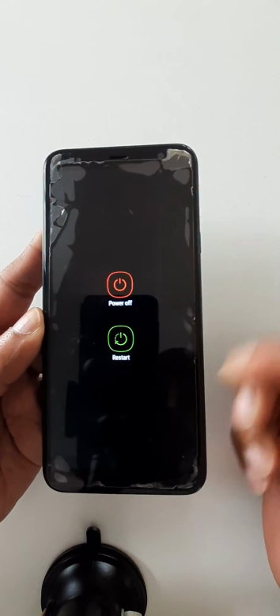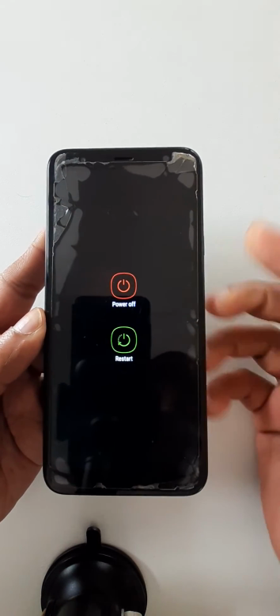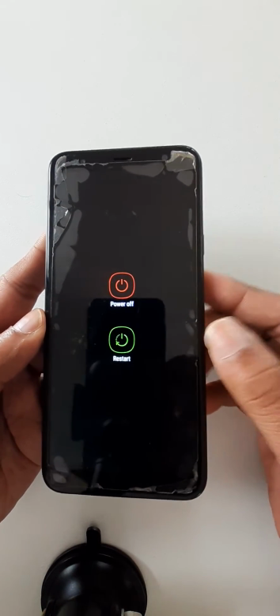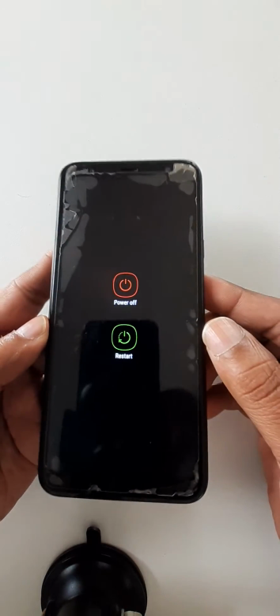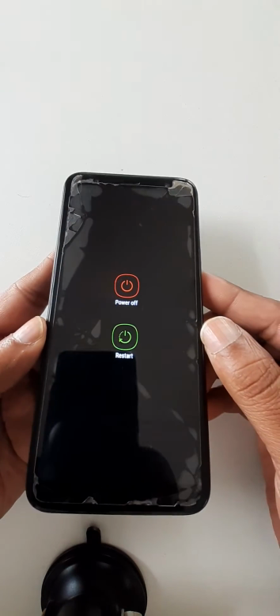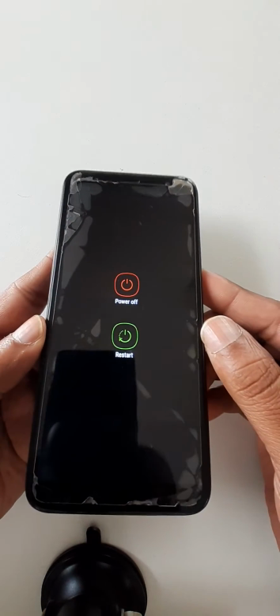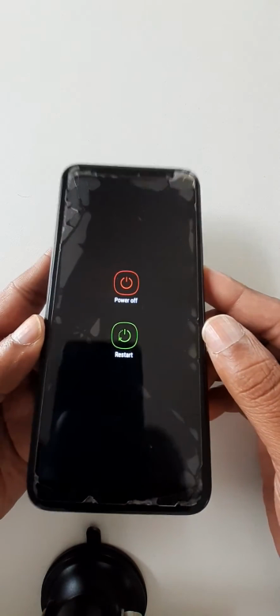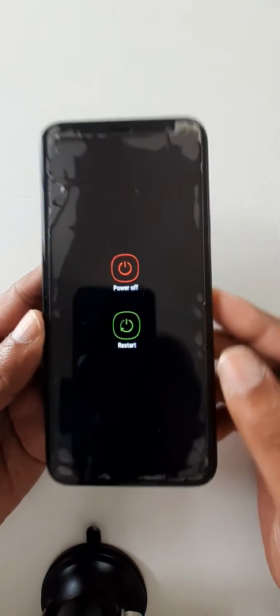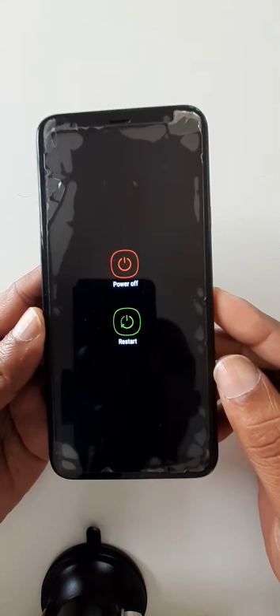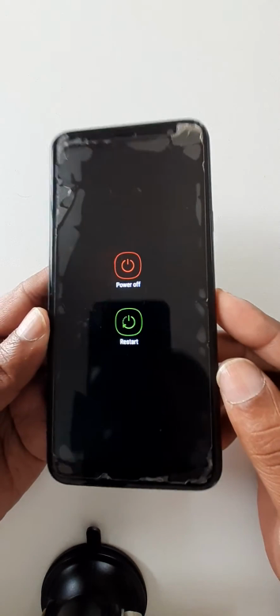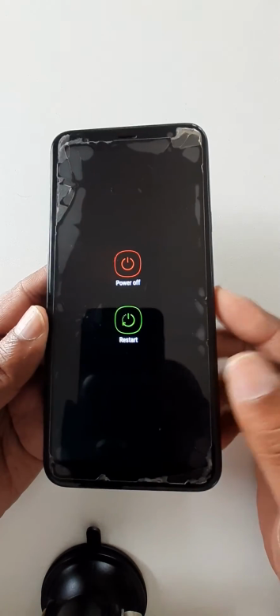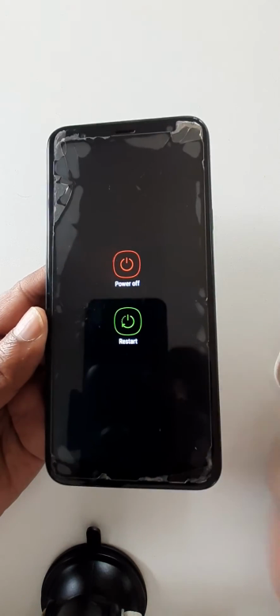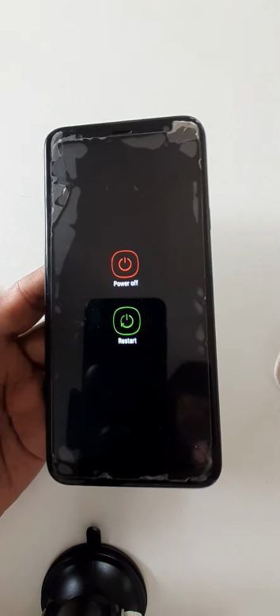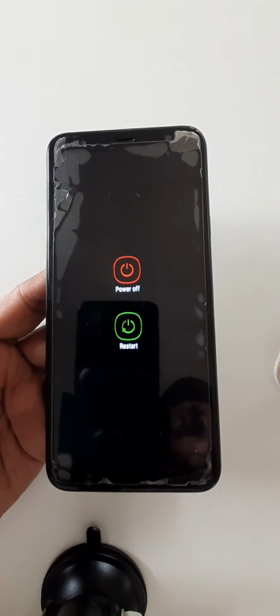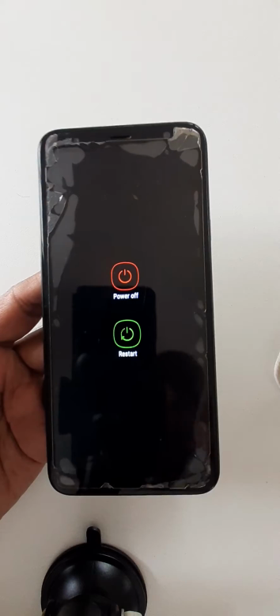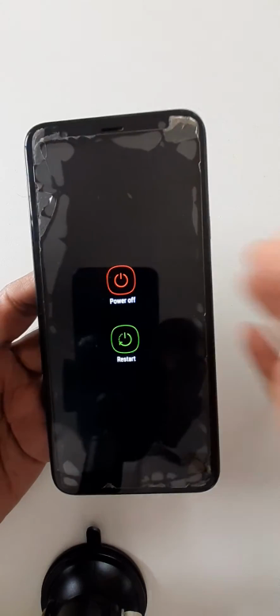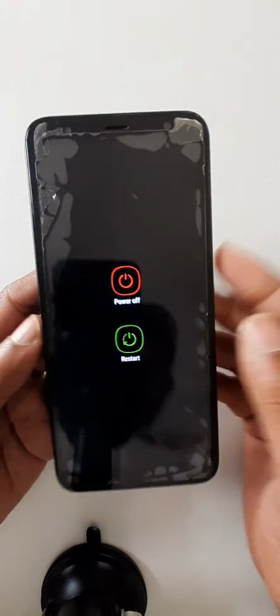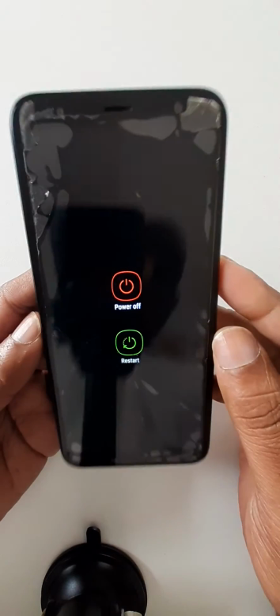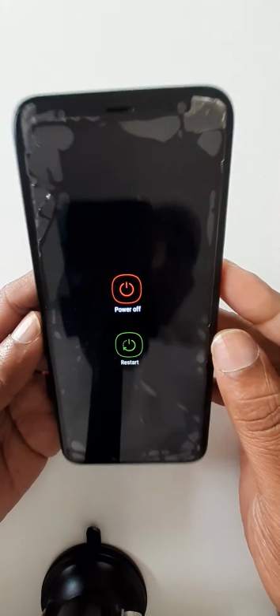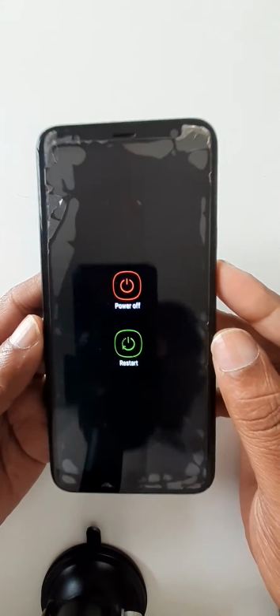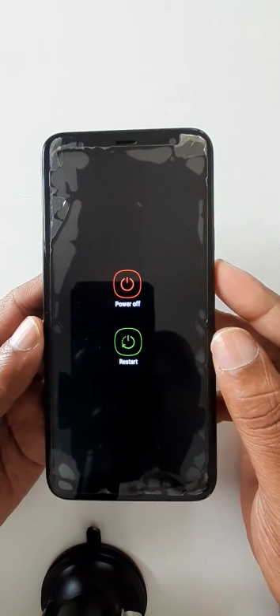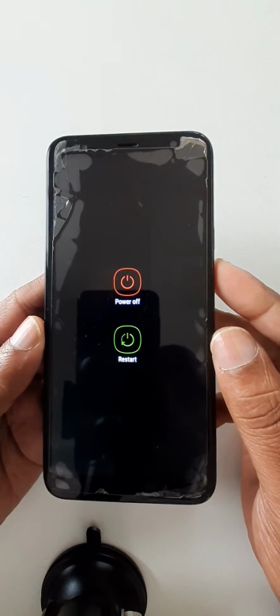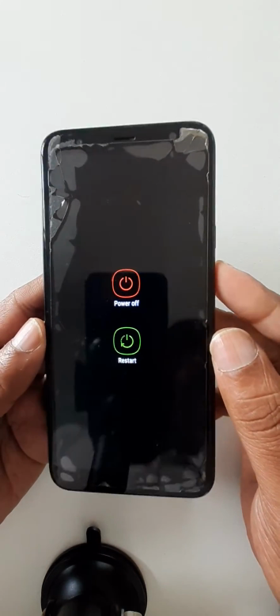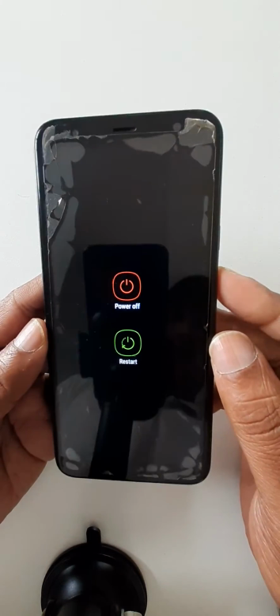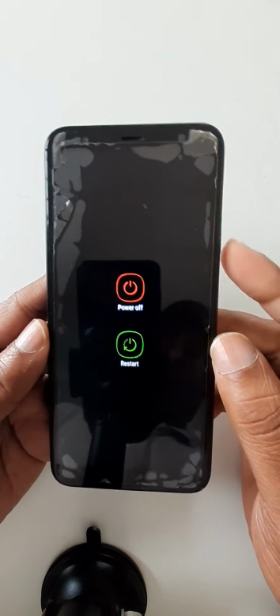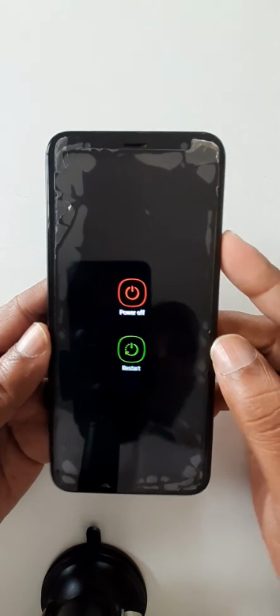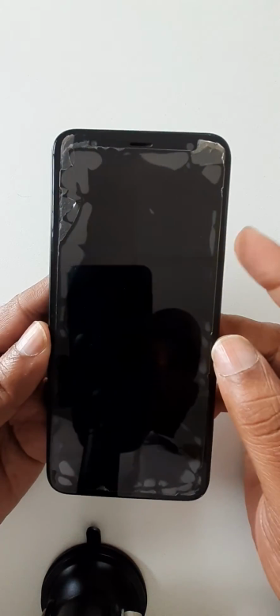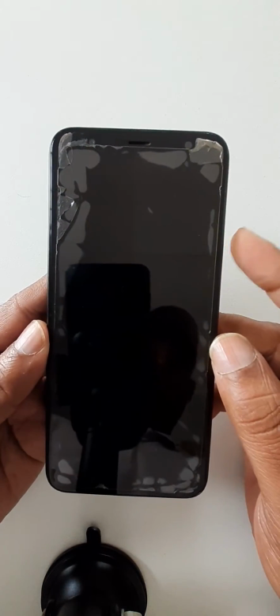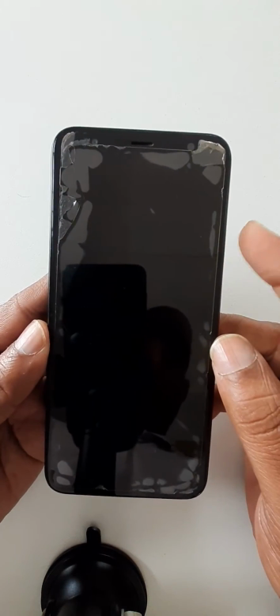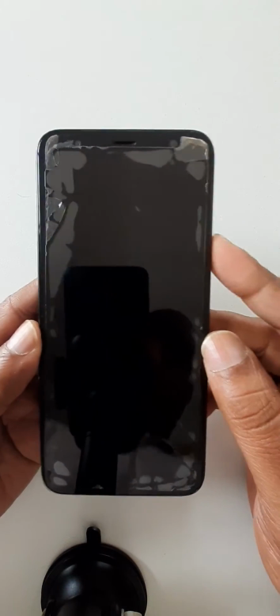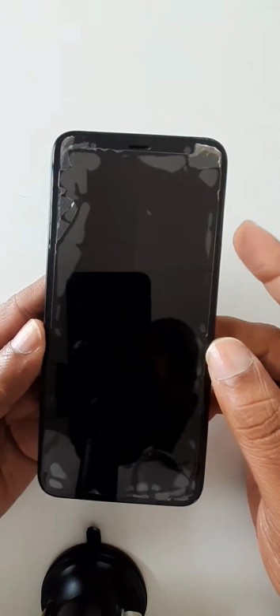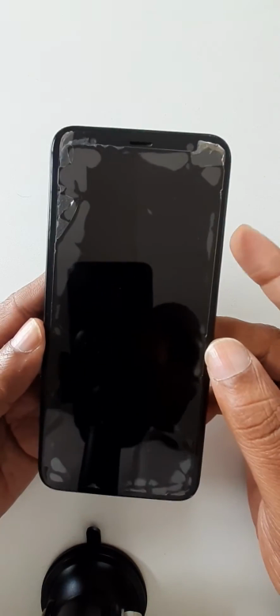You can see the cell phone is still on but is not showing the menu. Okay, what you have to do is the following fix.